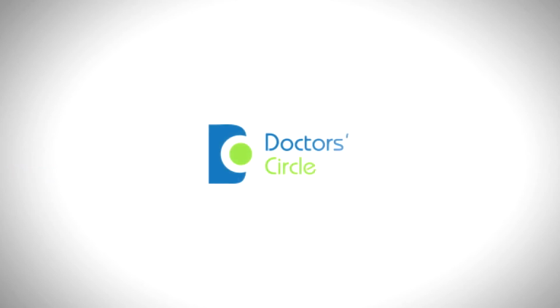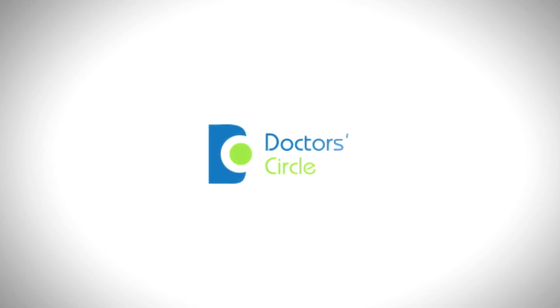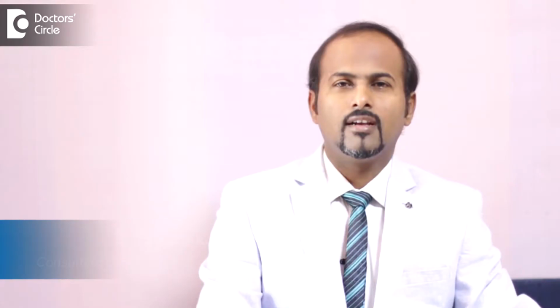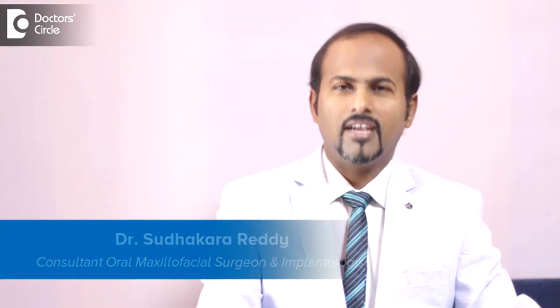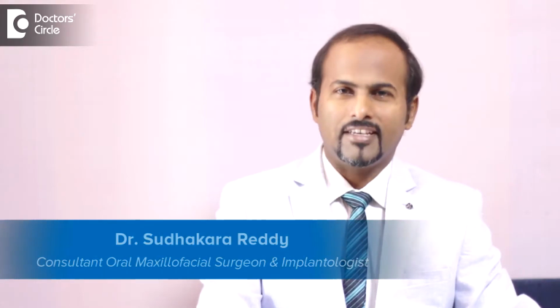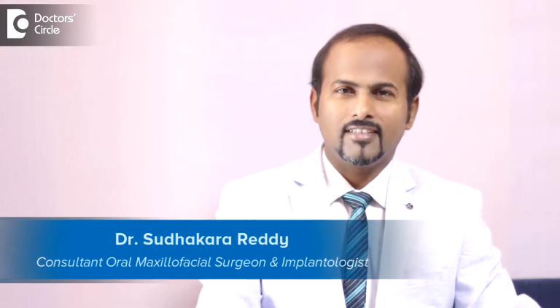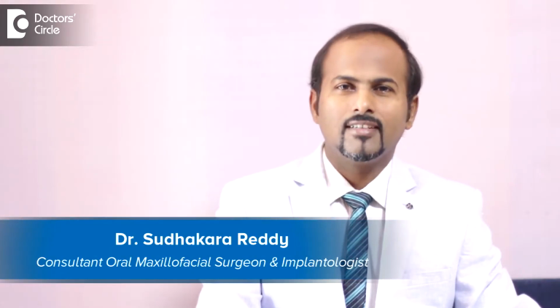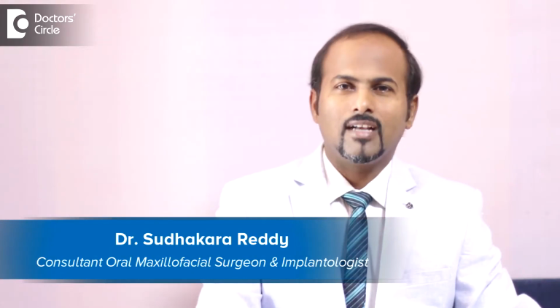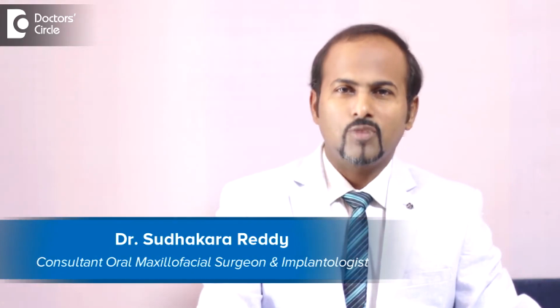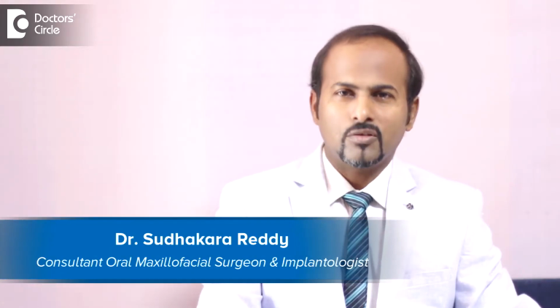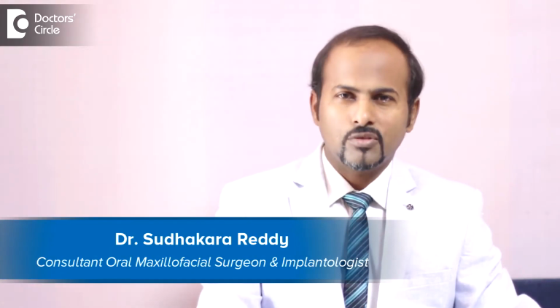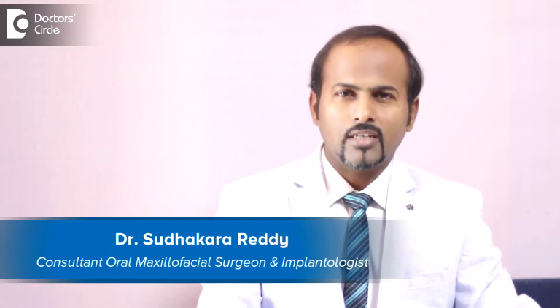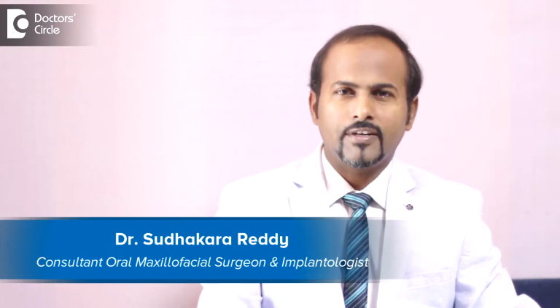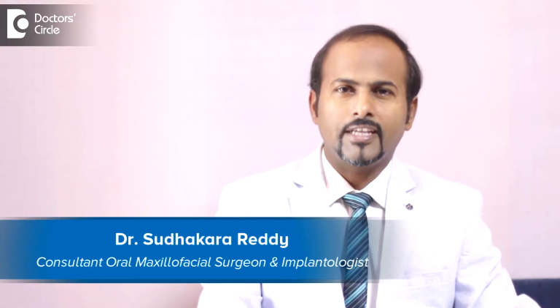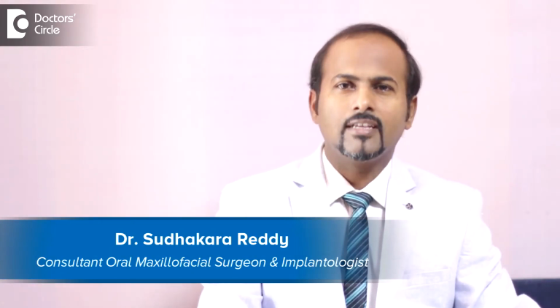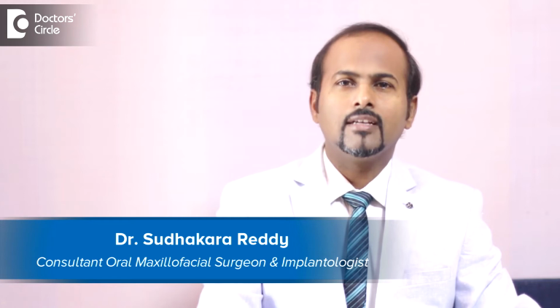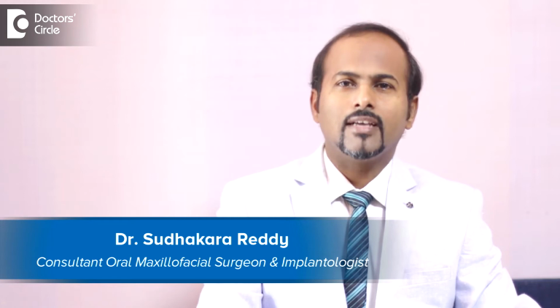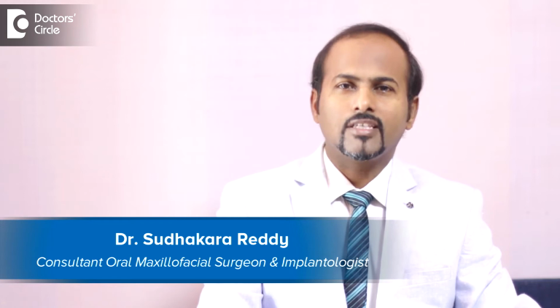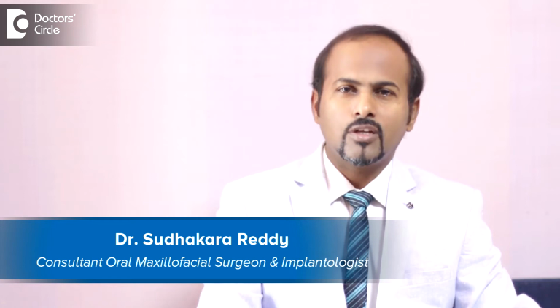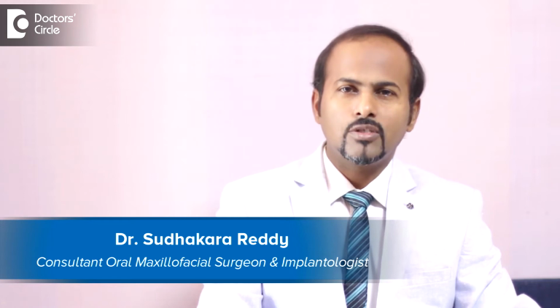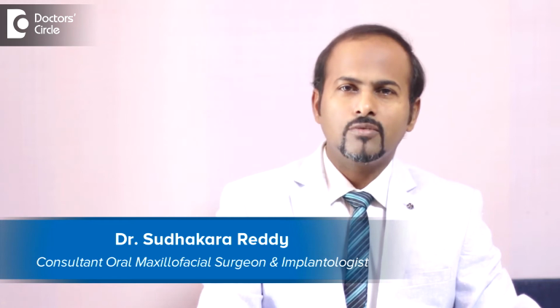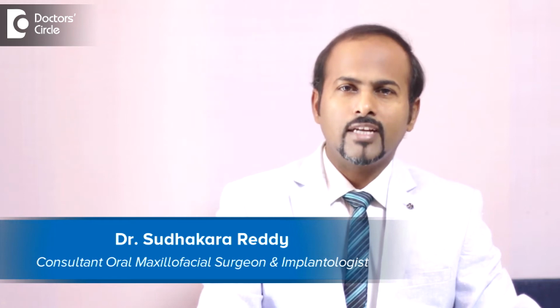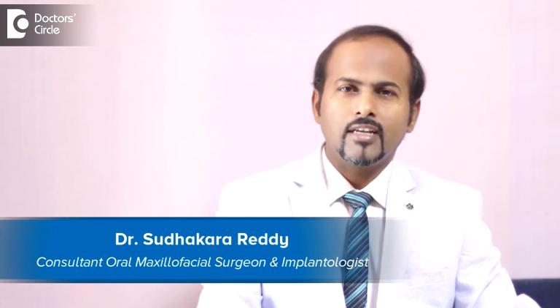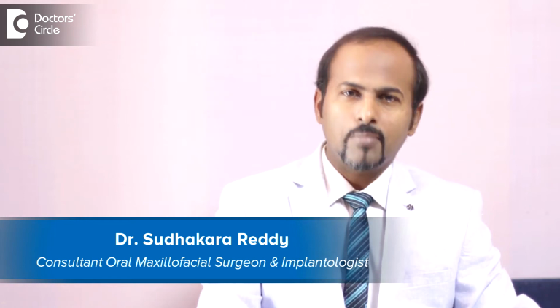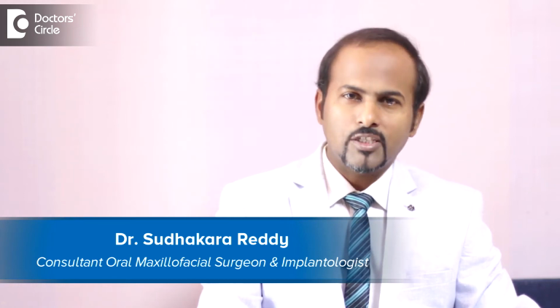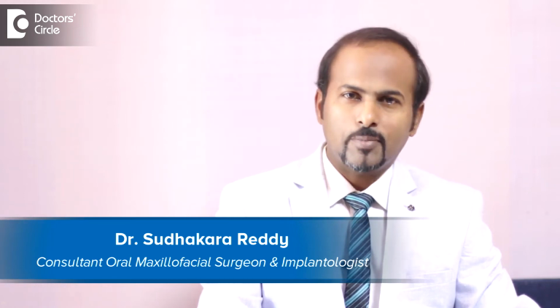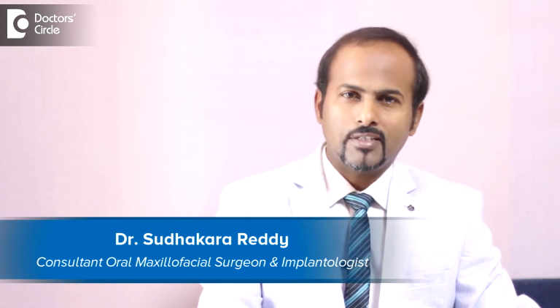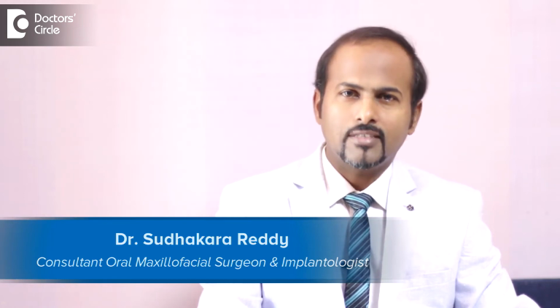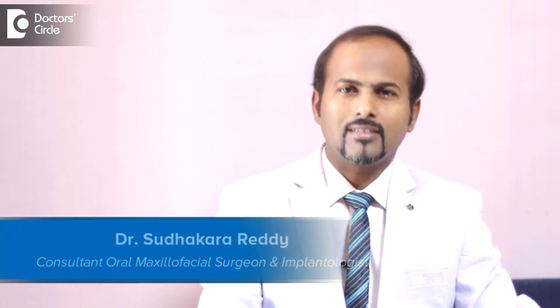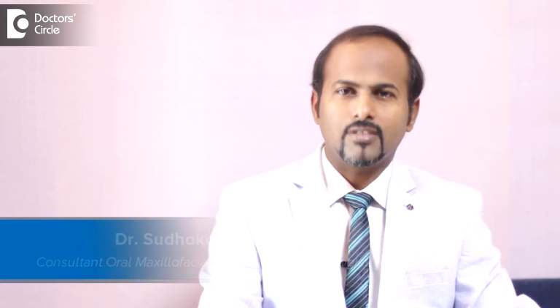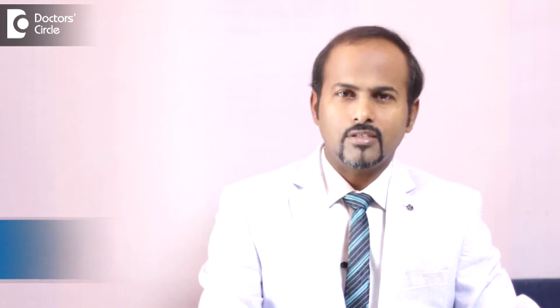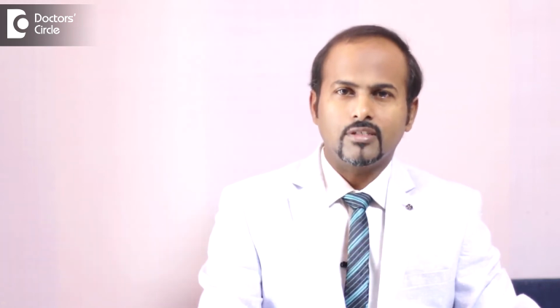Hi, I am Dr. Sudhakar Reddy, Exclusive Dental Implant Specialist and Surgeon.